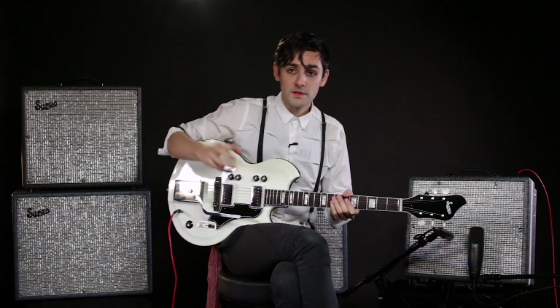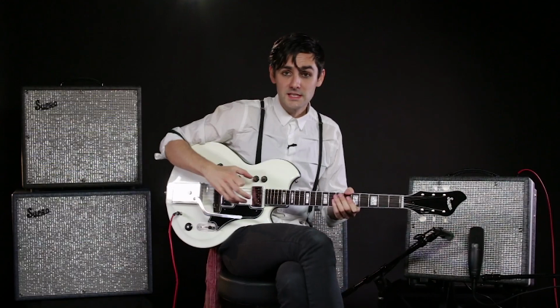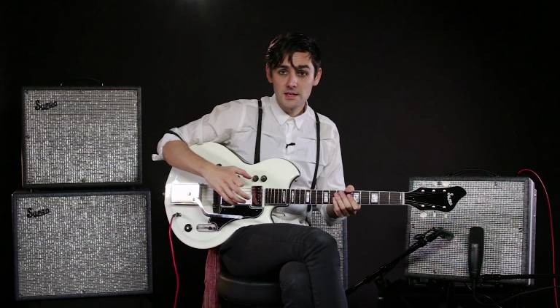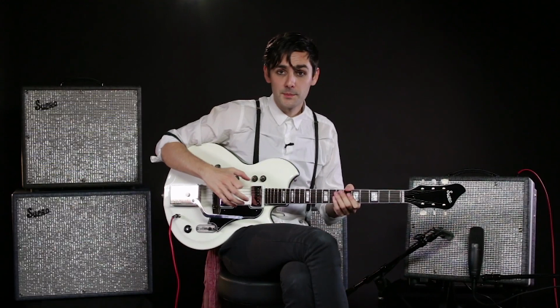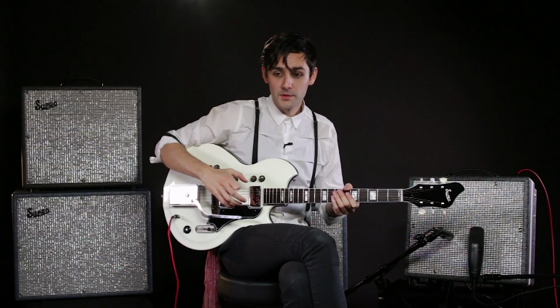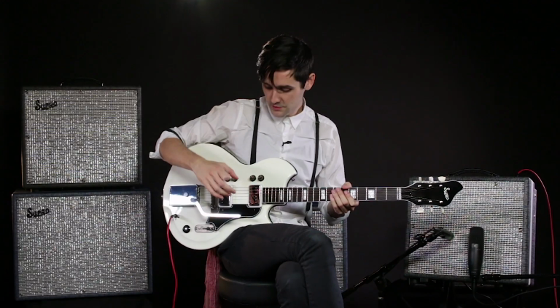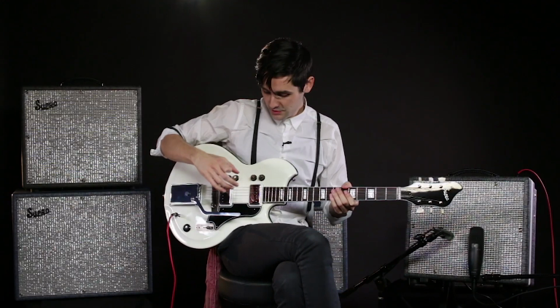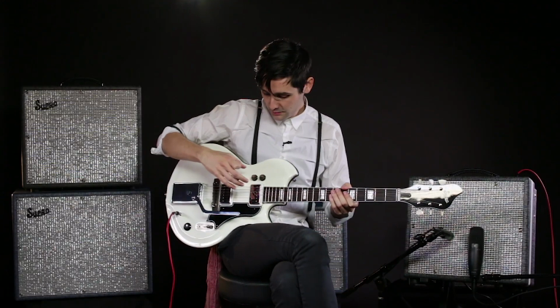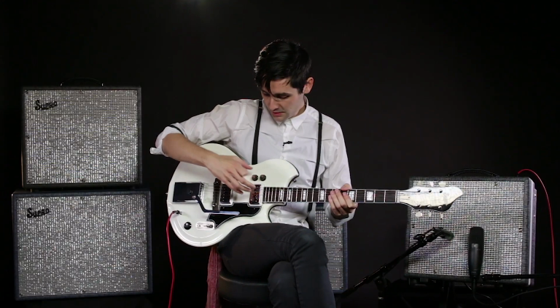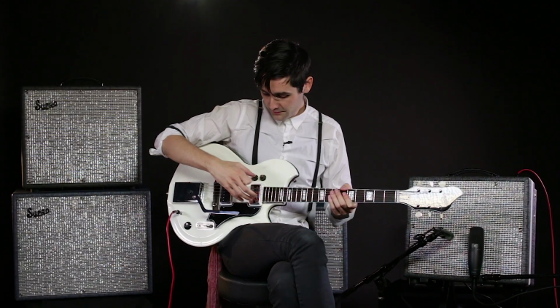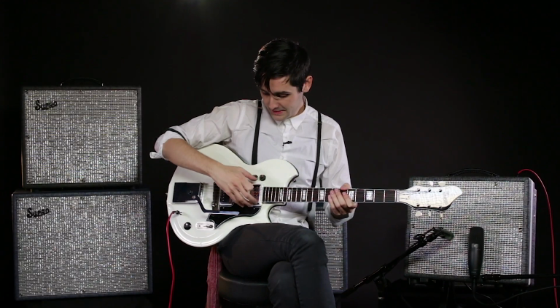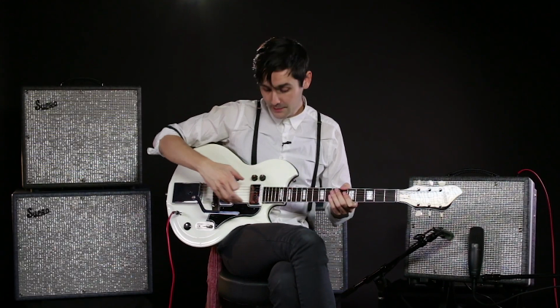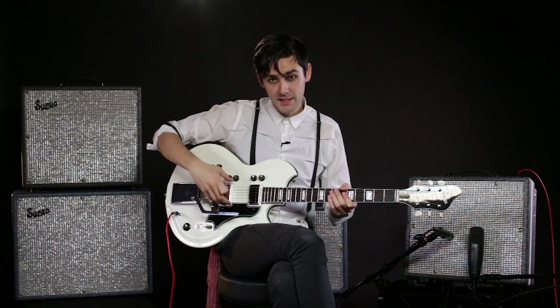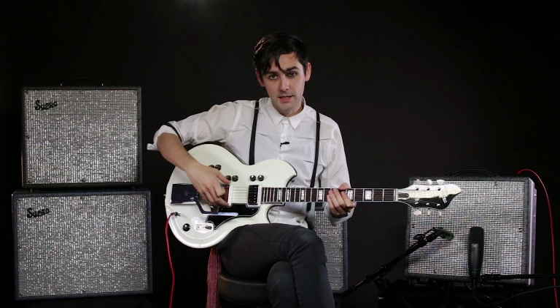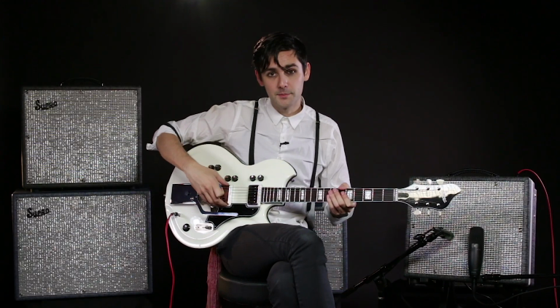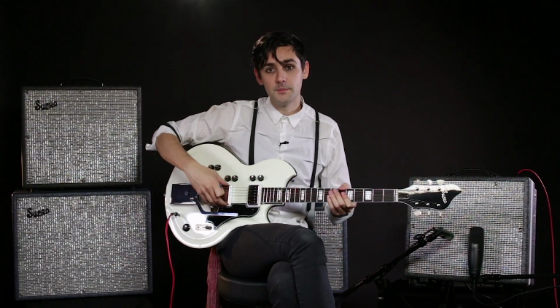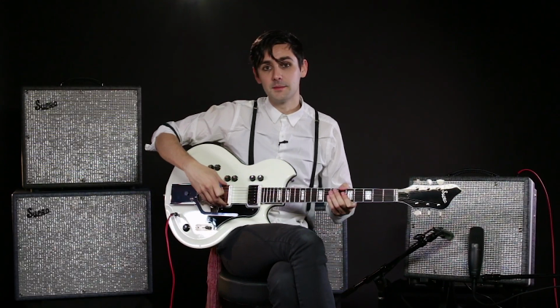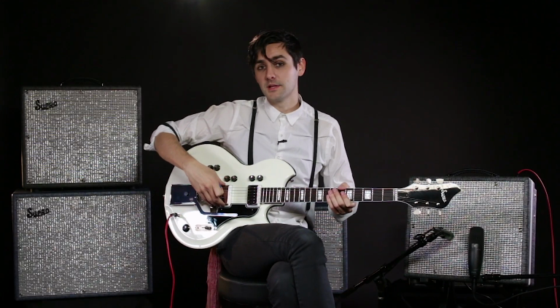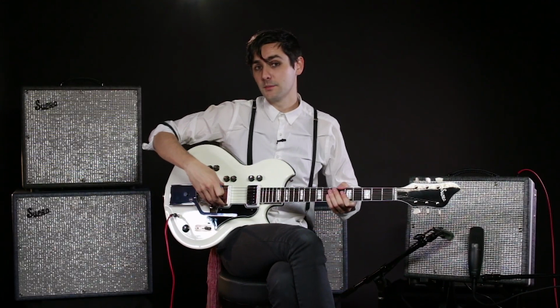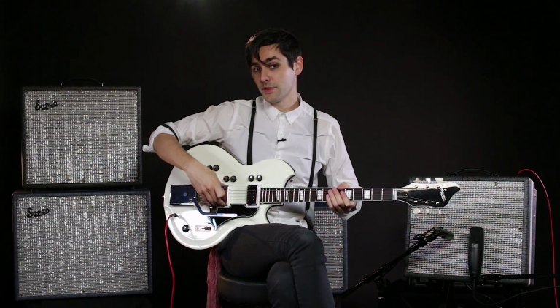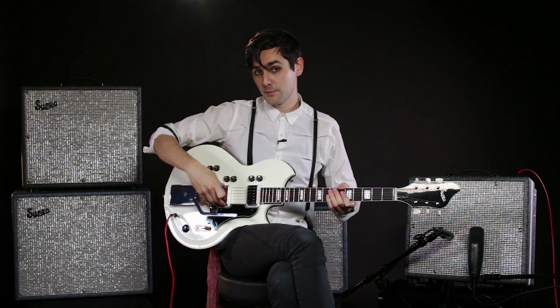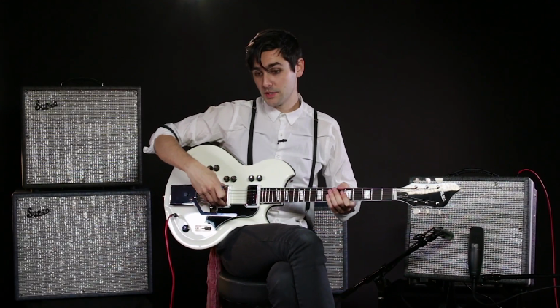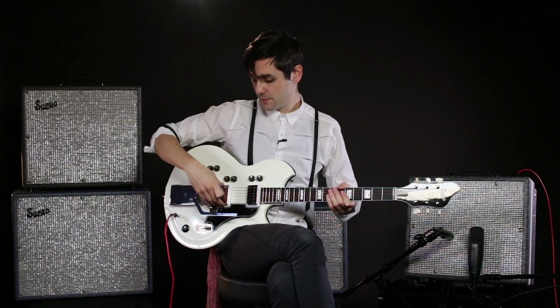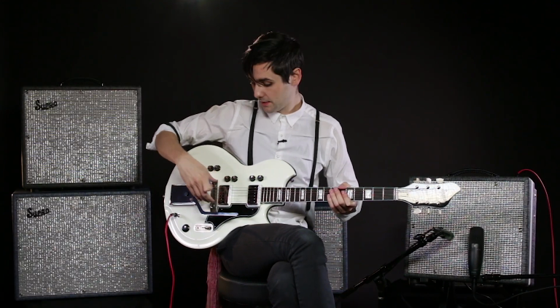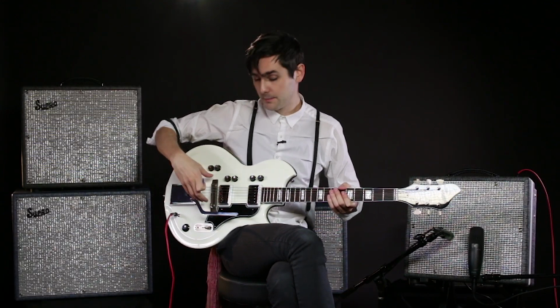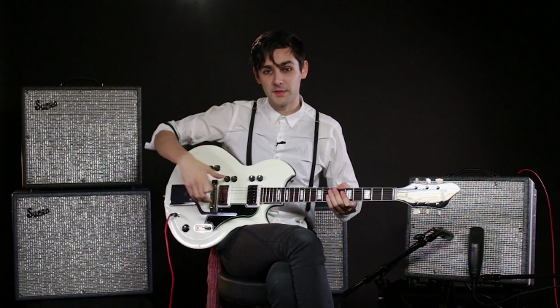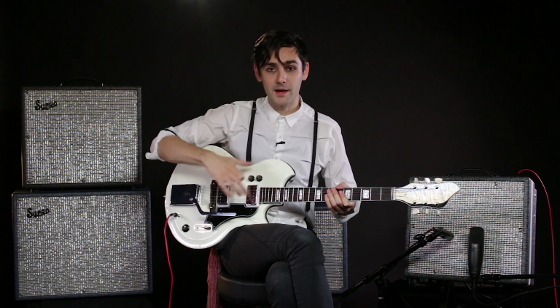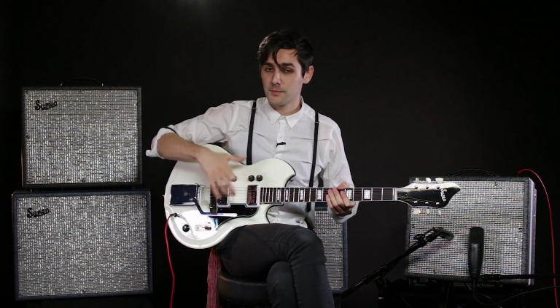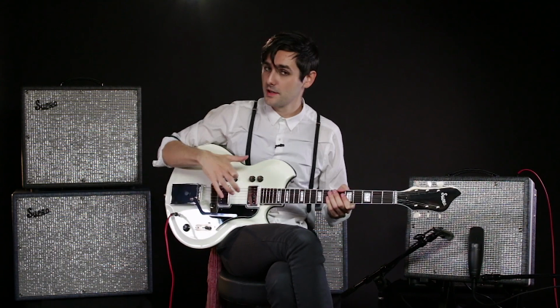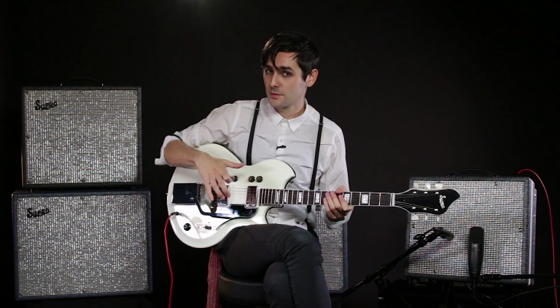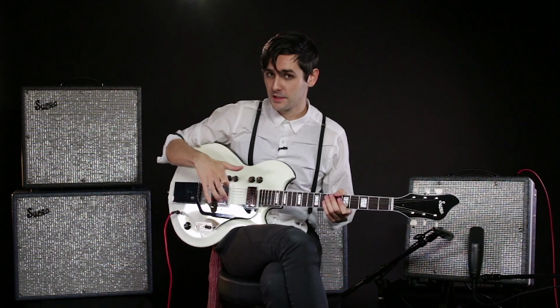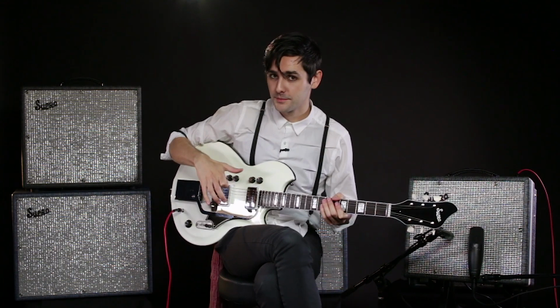This example shows off the neck pickup being blended with the bridge pickup, but without the piezo pickup.